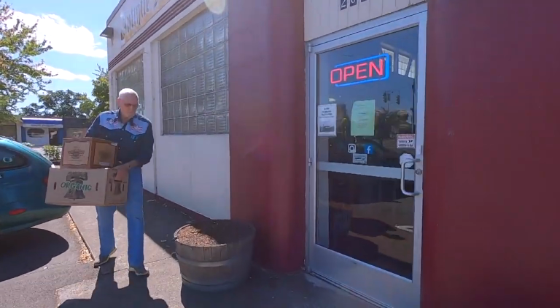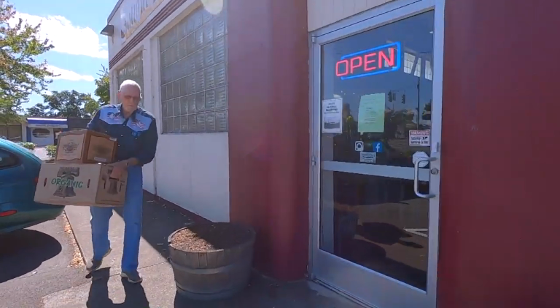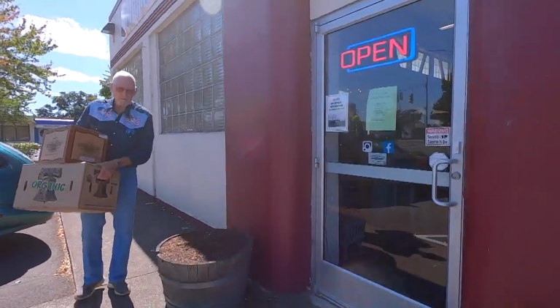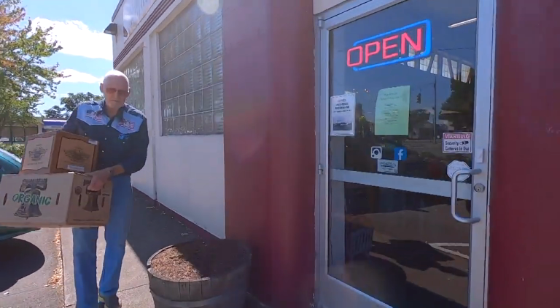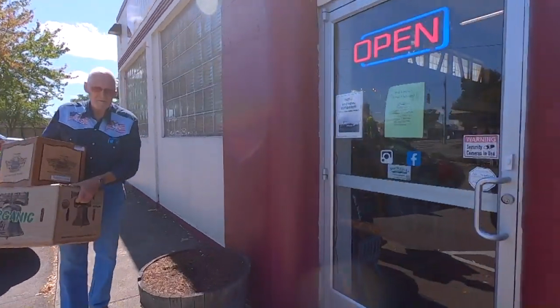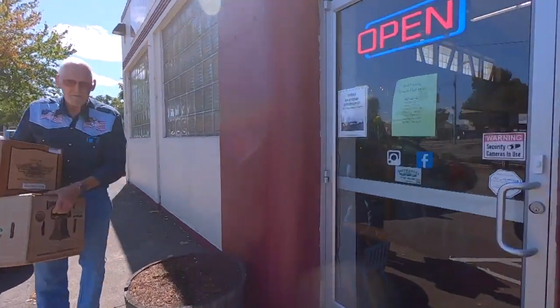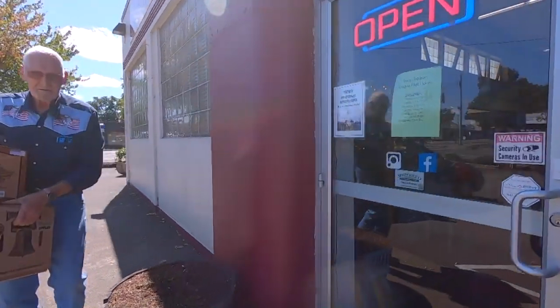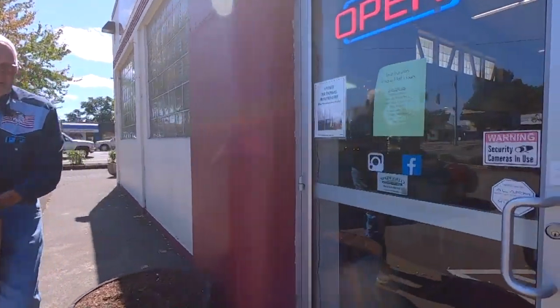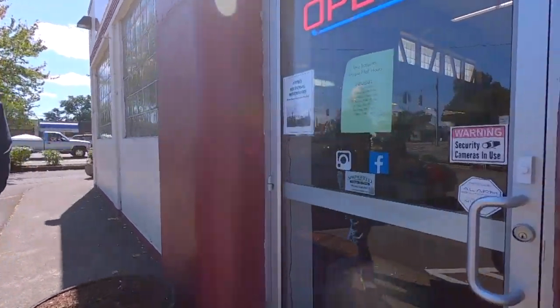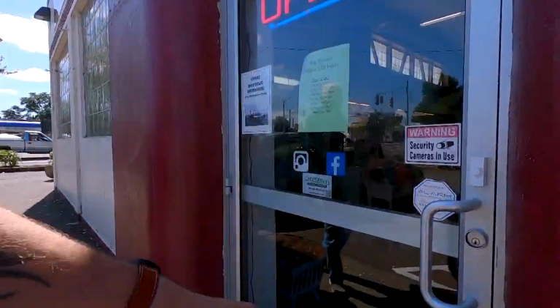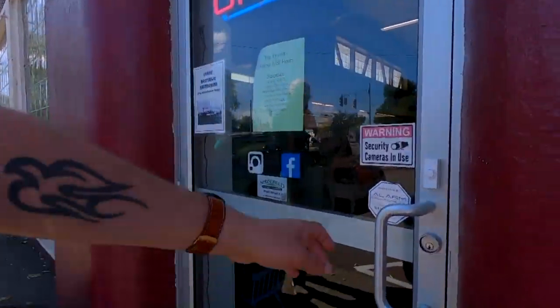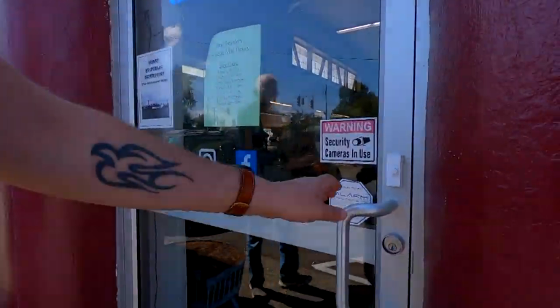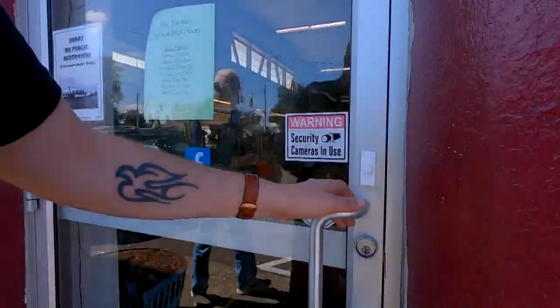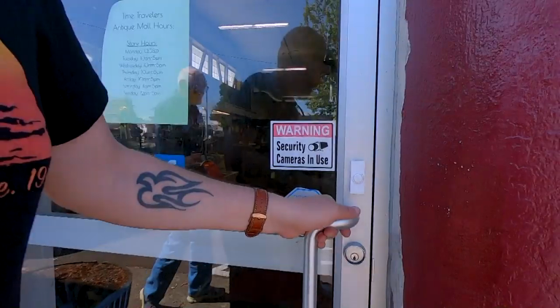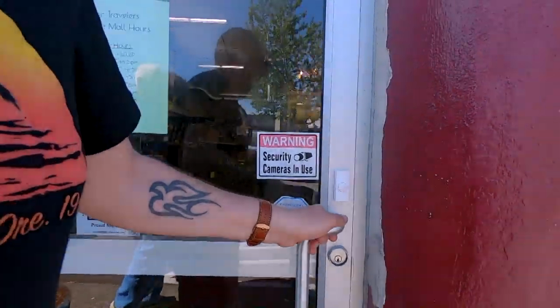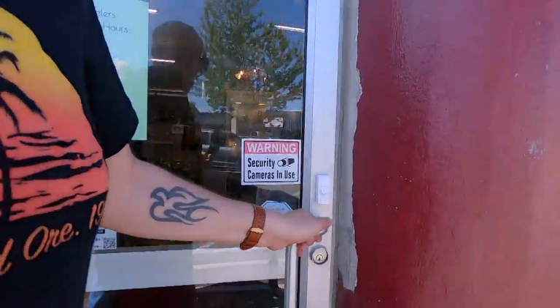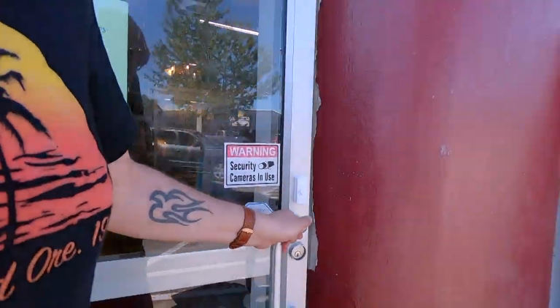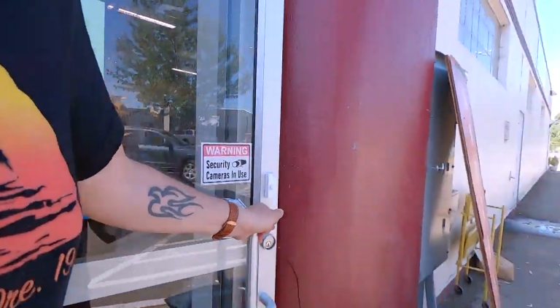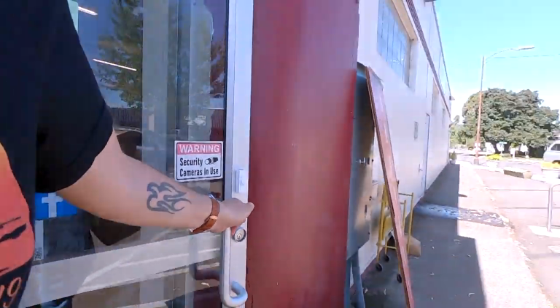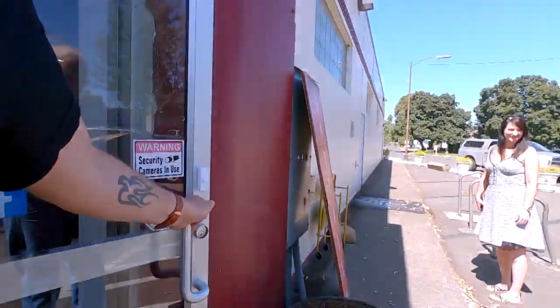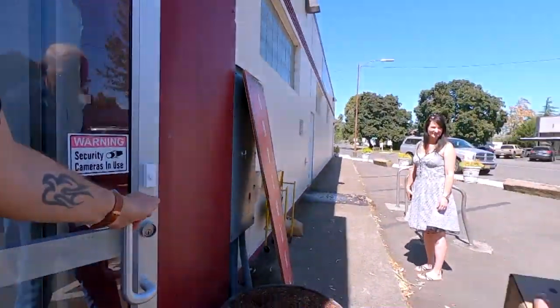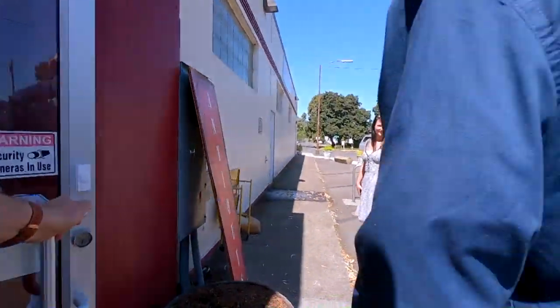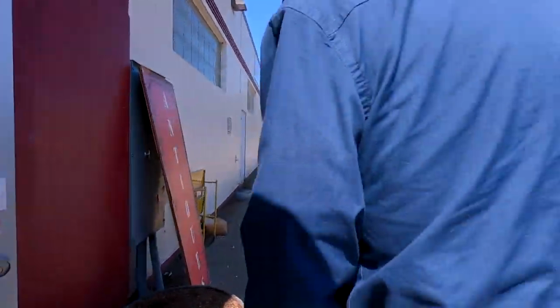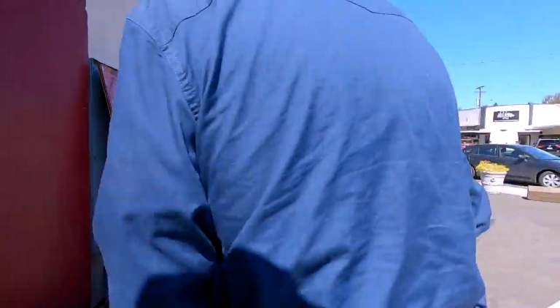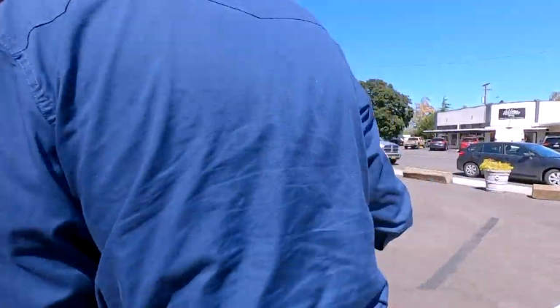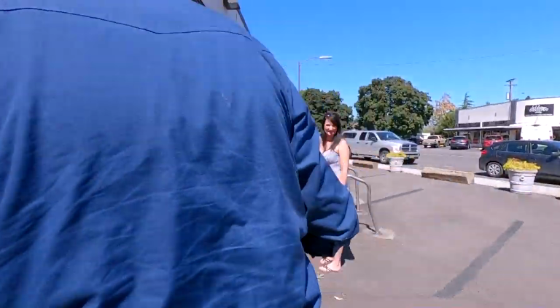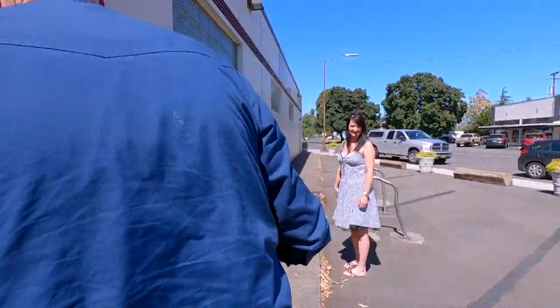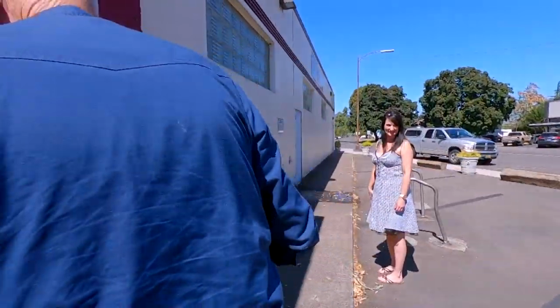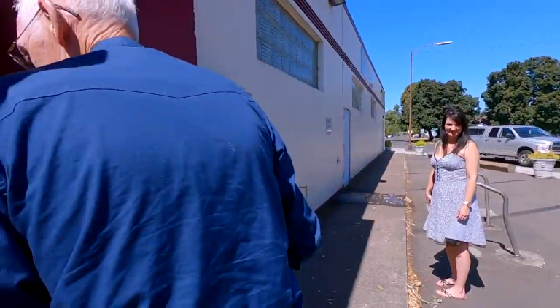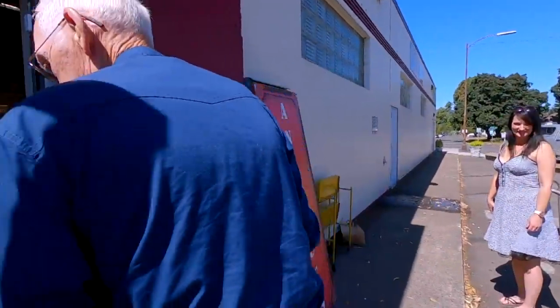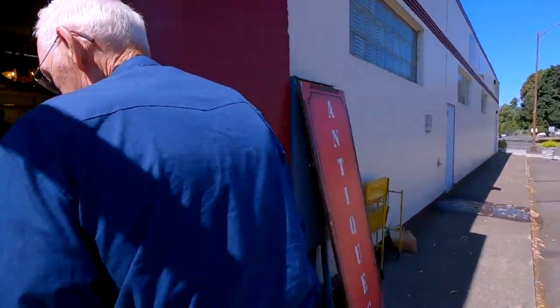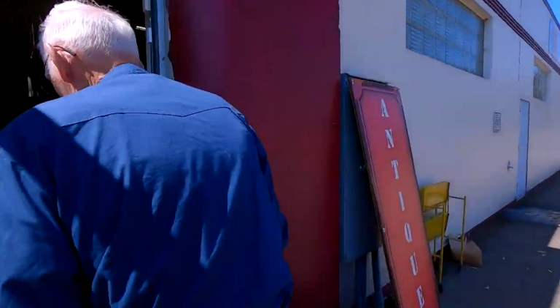You going inside? Thank you. Bringing more stuff in as we speak.